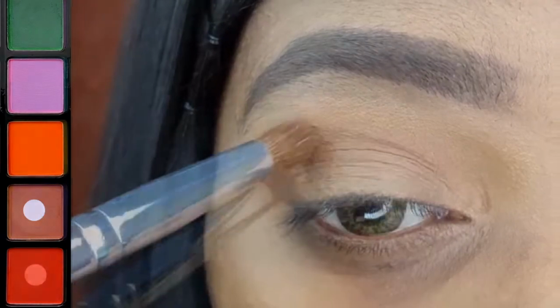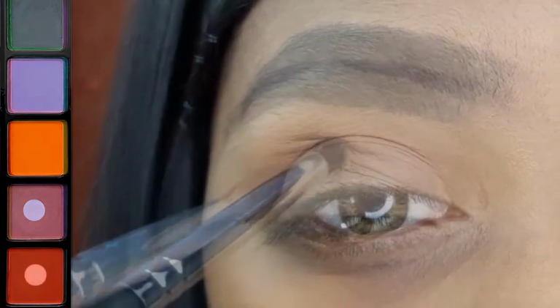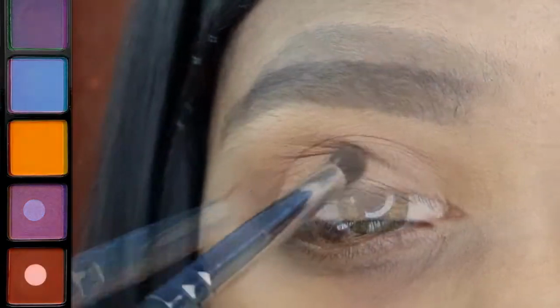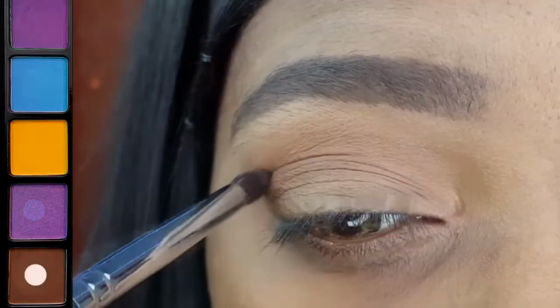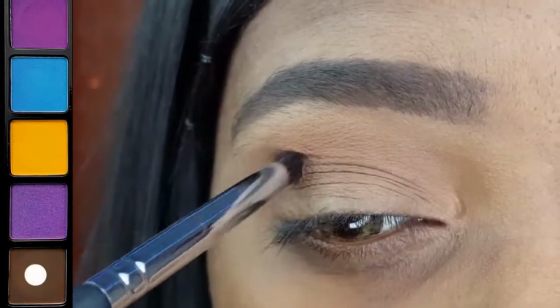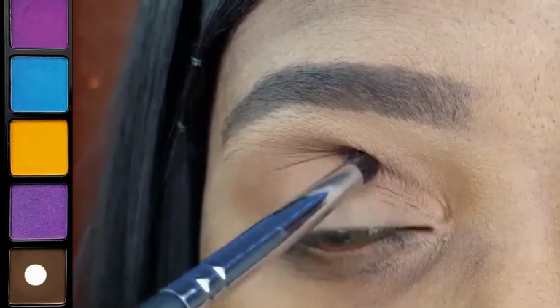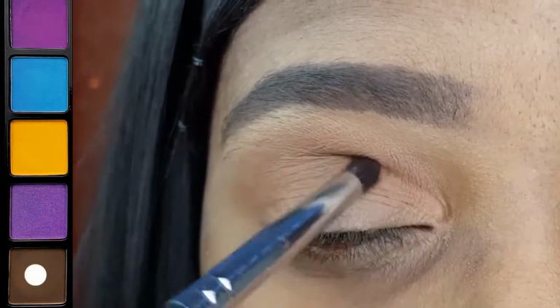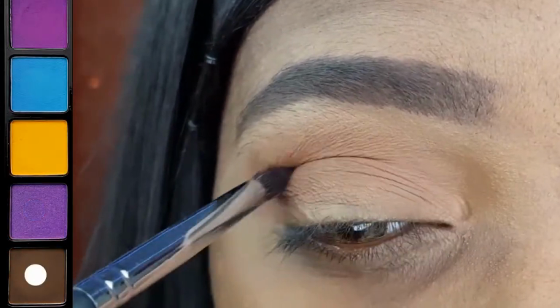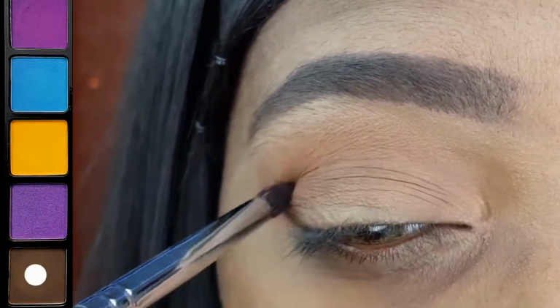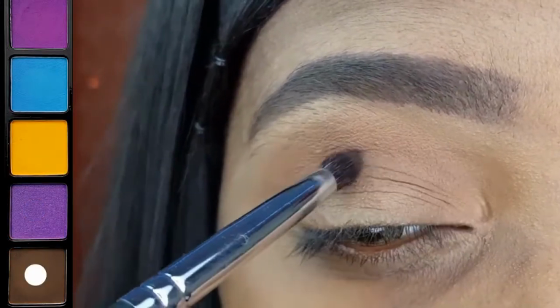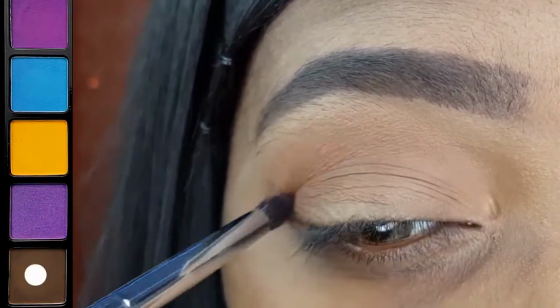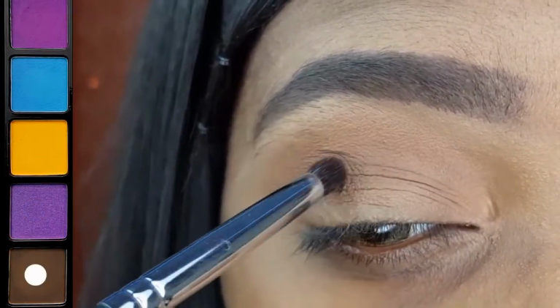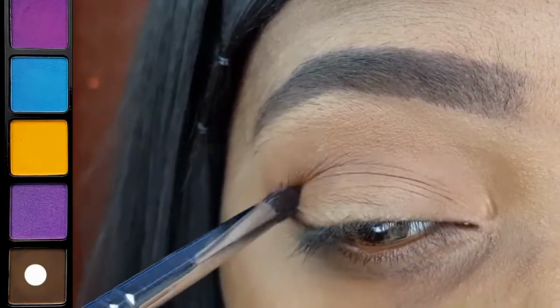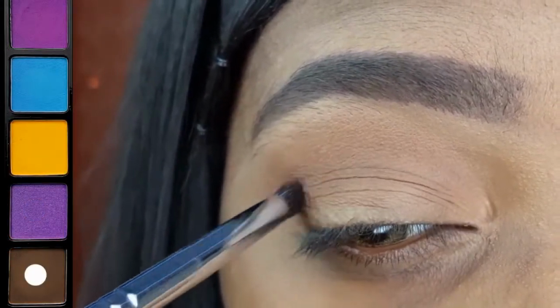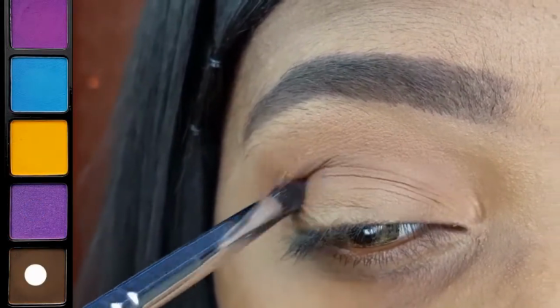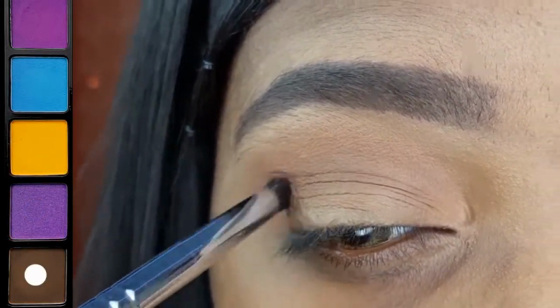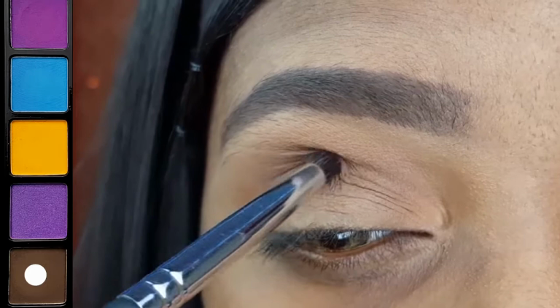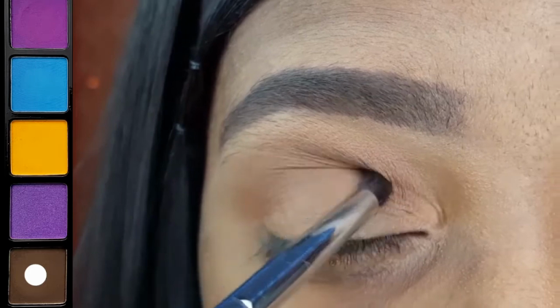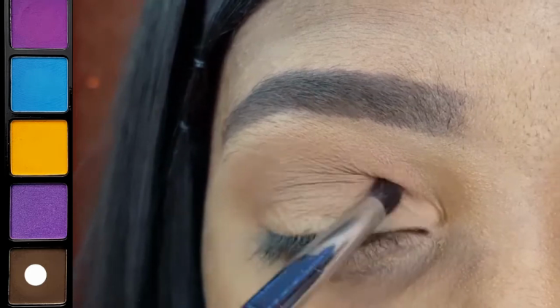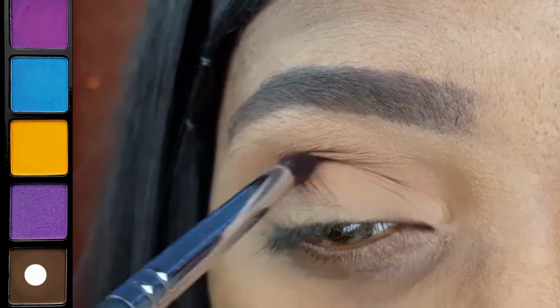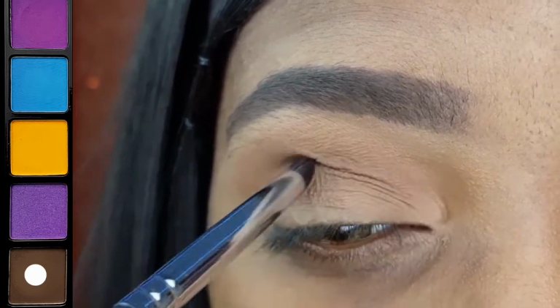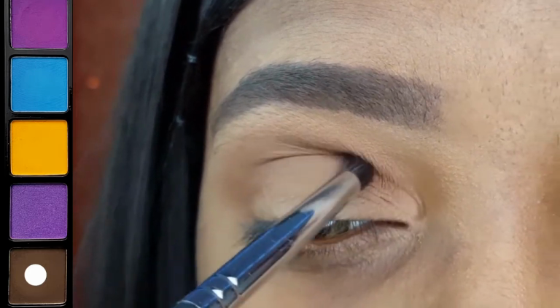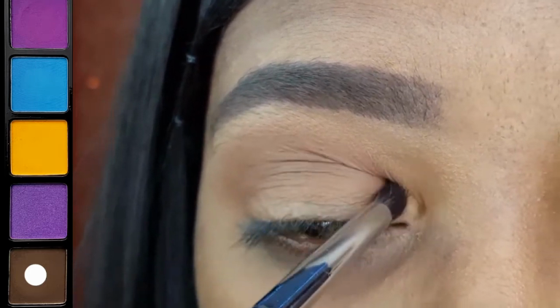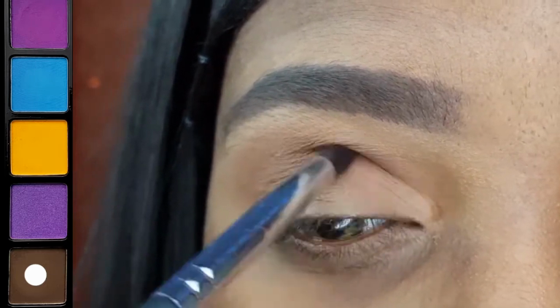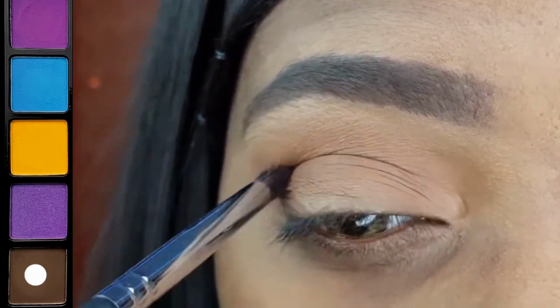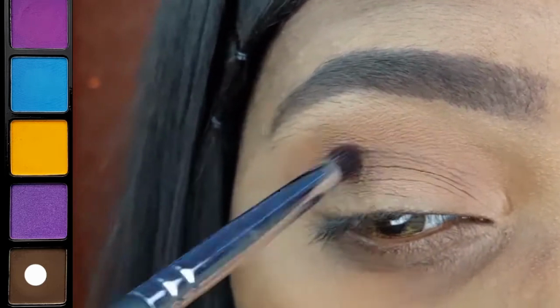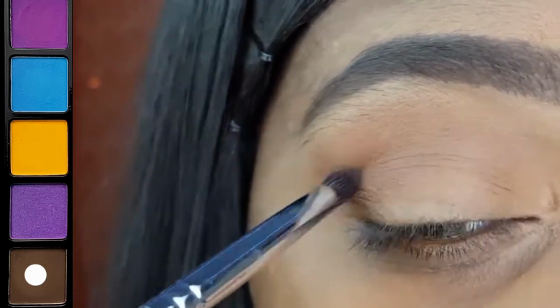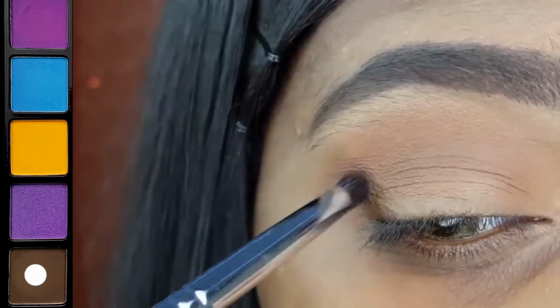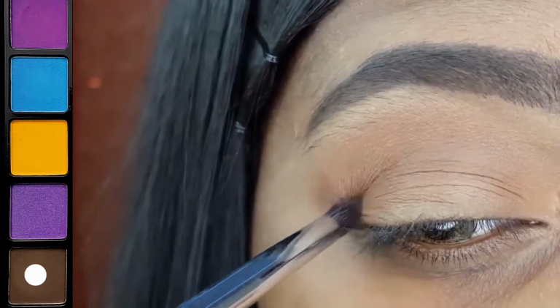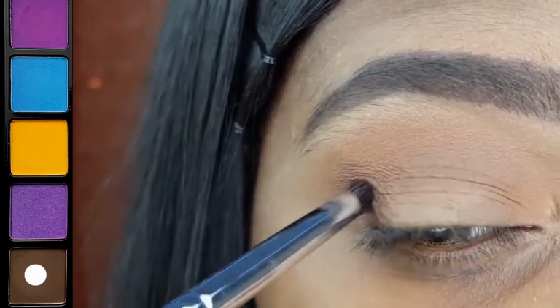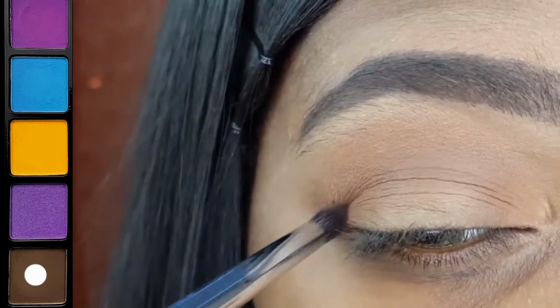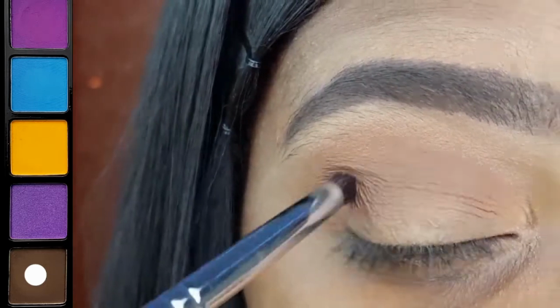With the Energy 125, I am placing this deep brown directly into my crease.